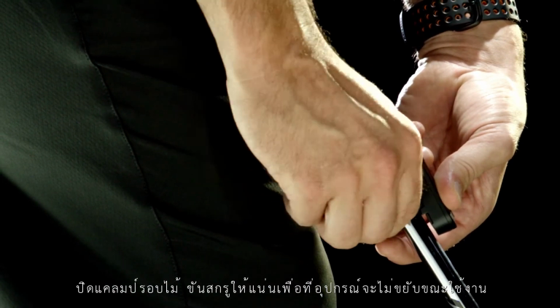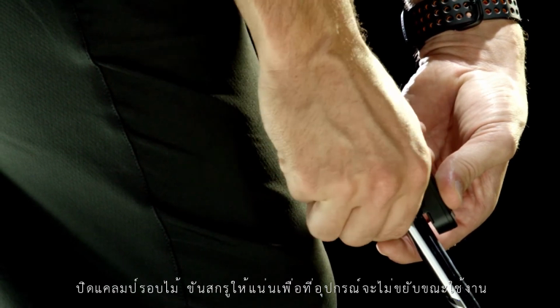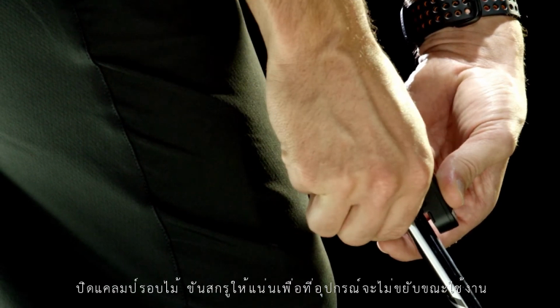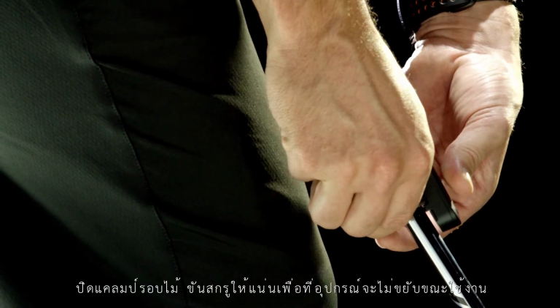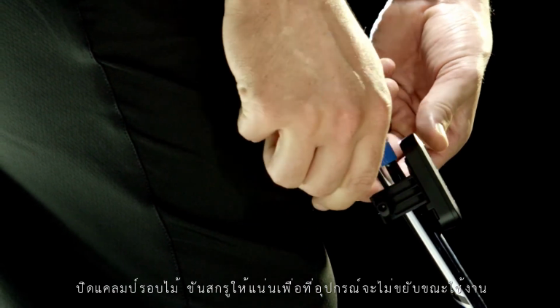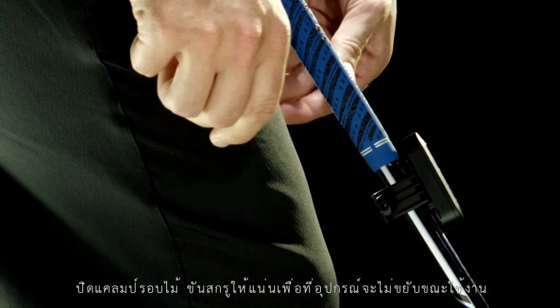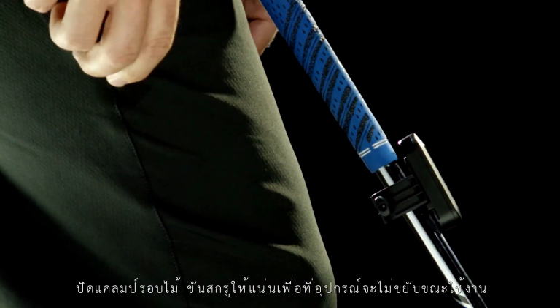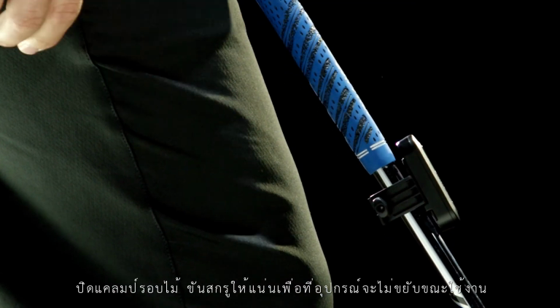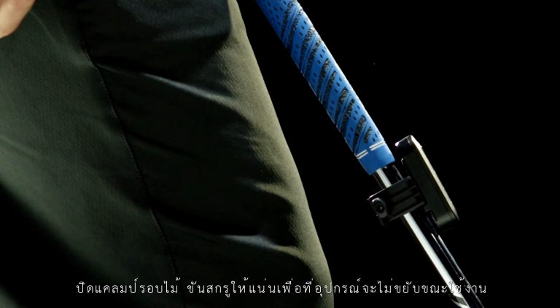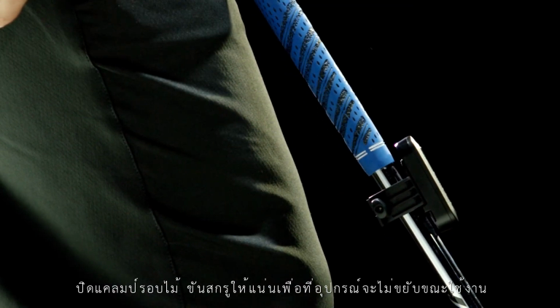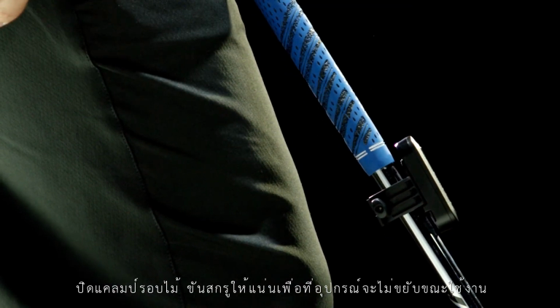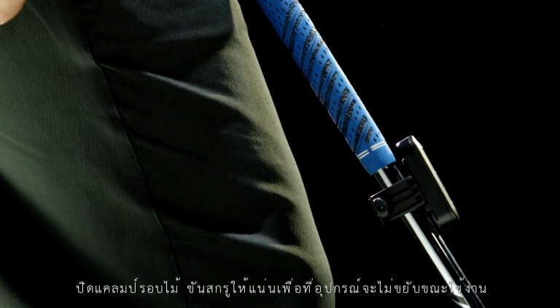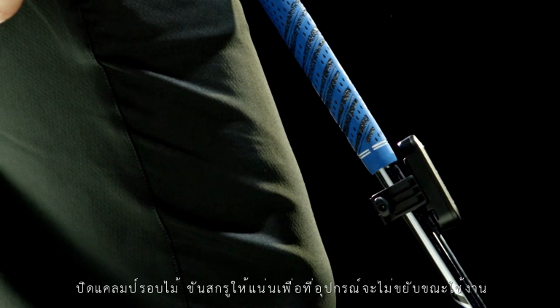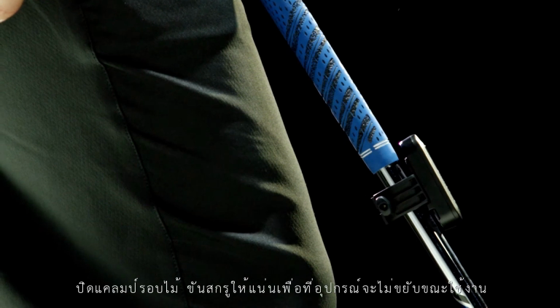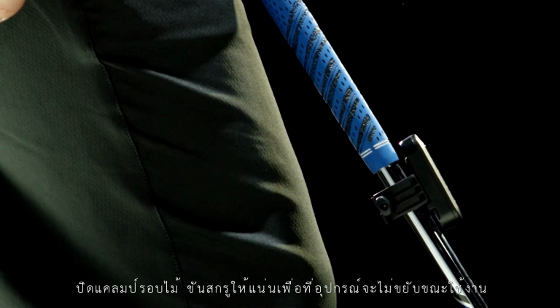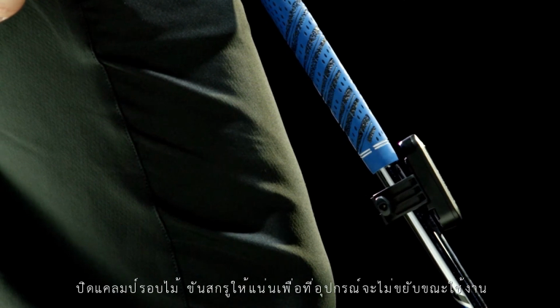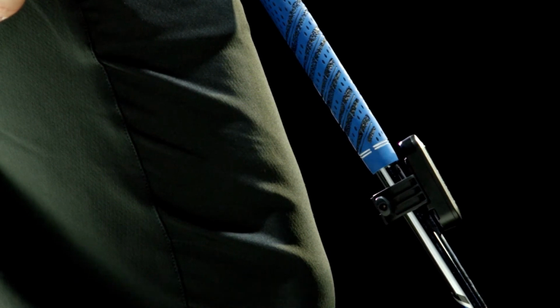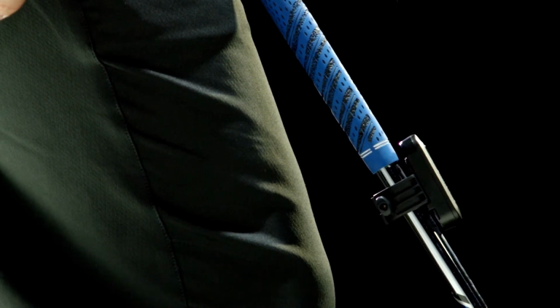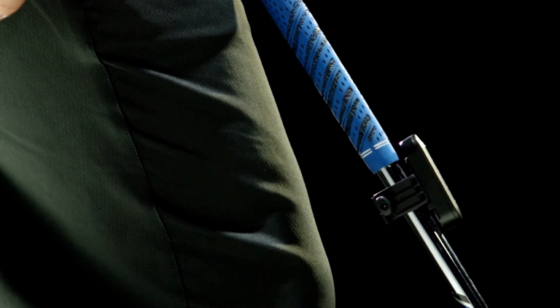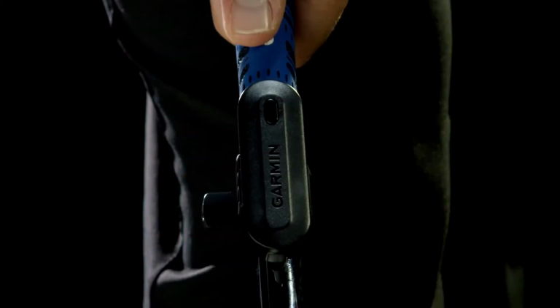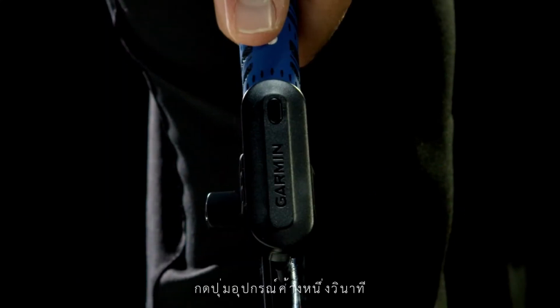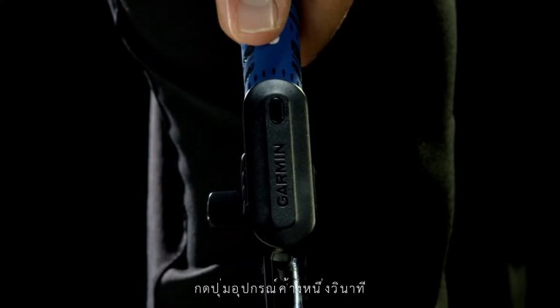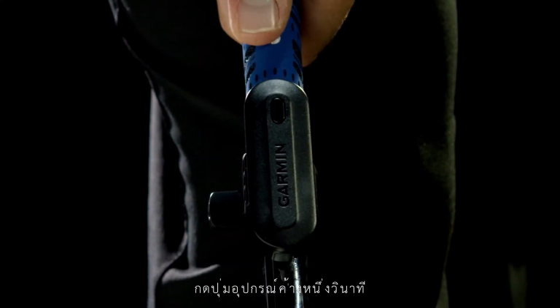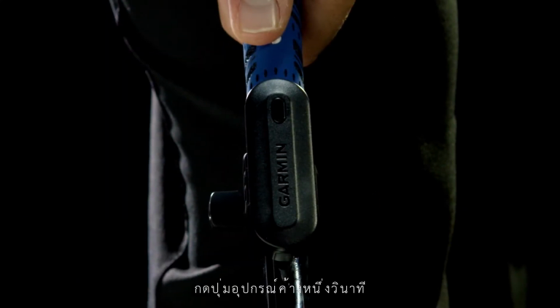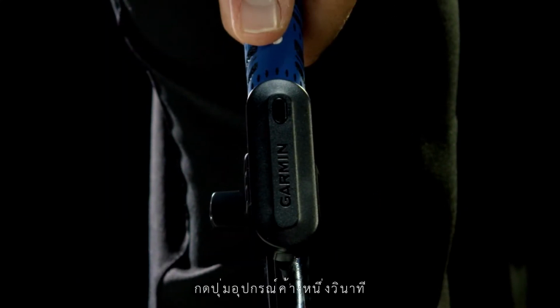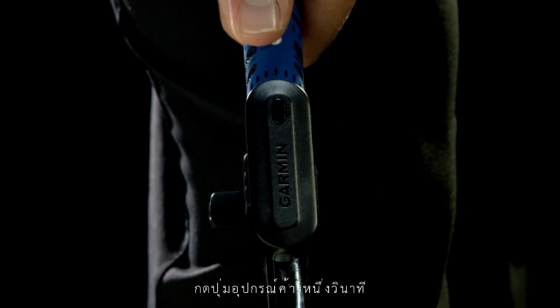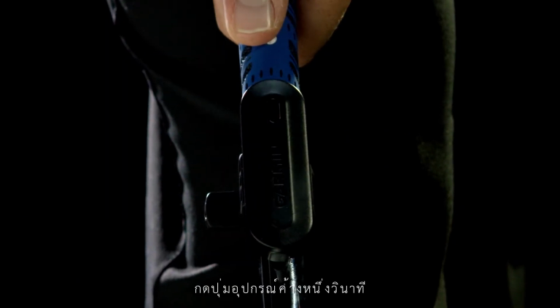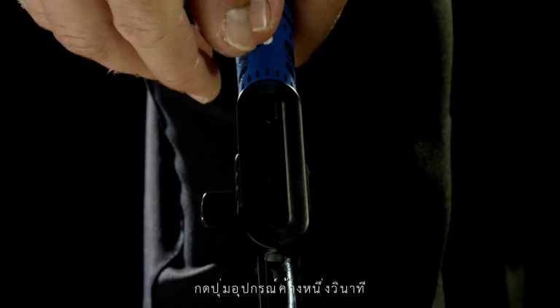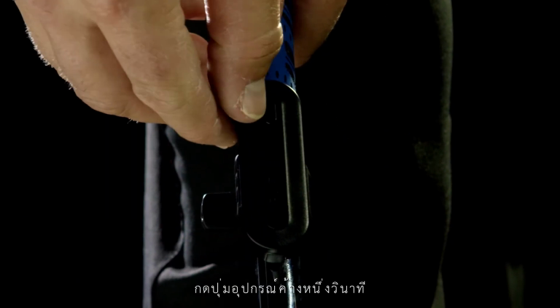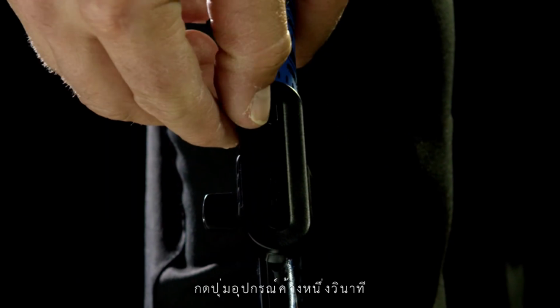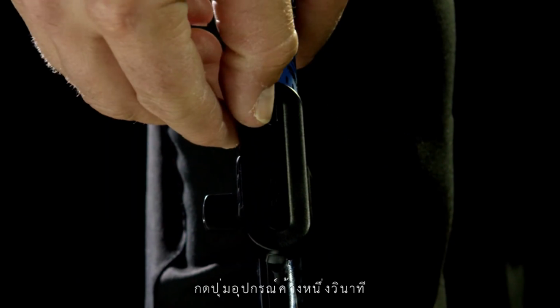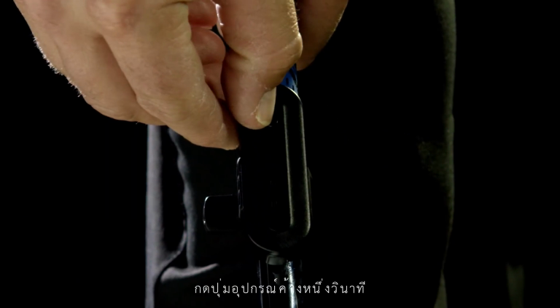To reposition TruSwing, remove it completely and then reattach. TruSwing turns on when you hold the key for one second.